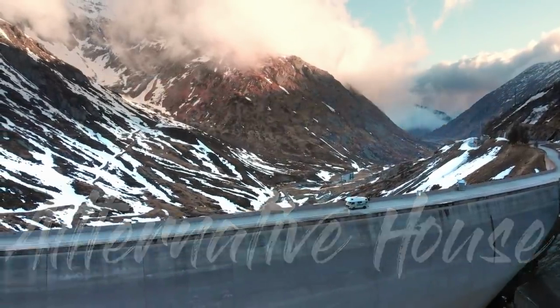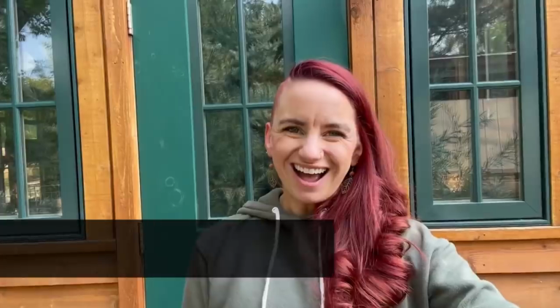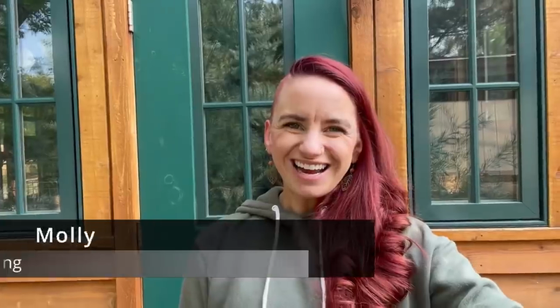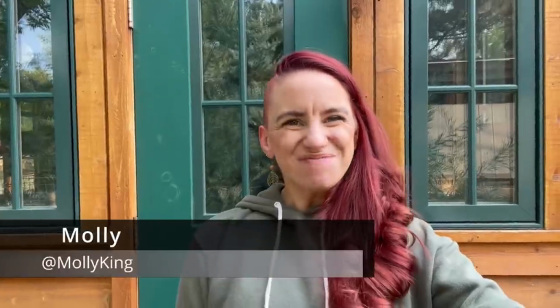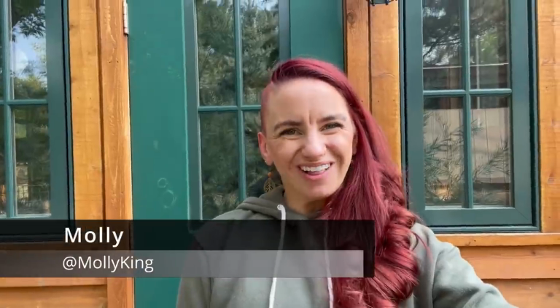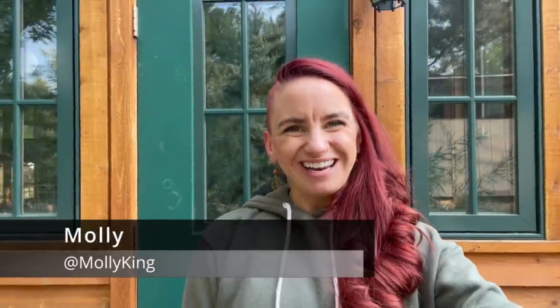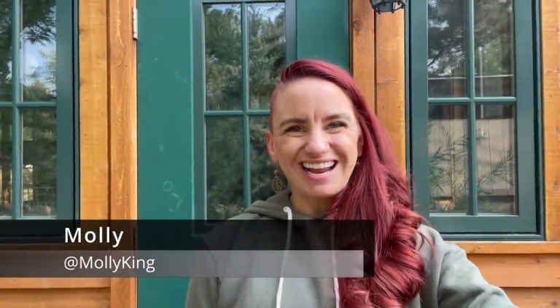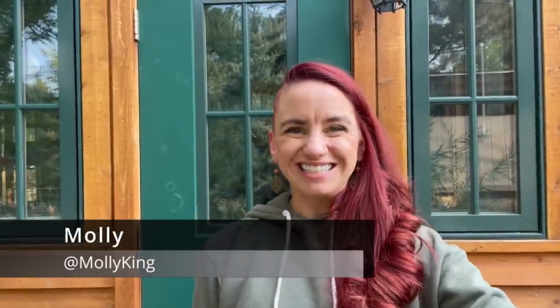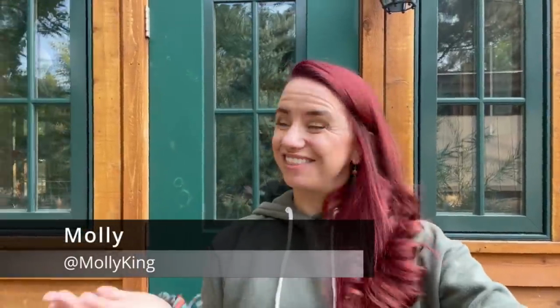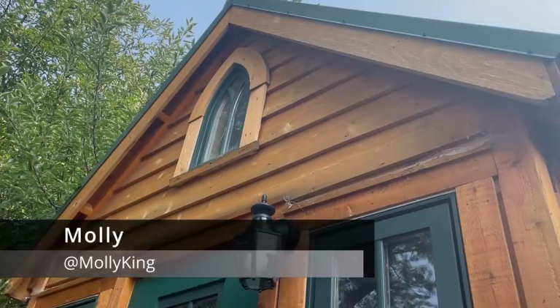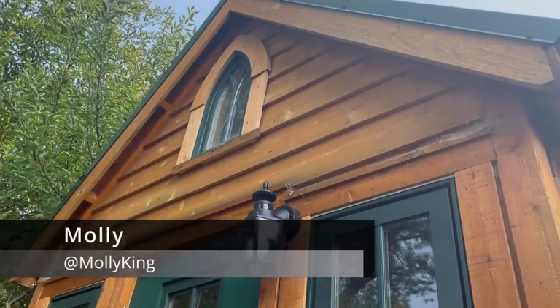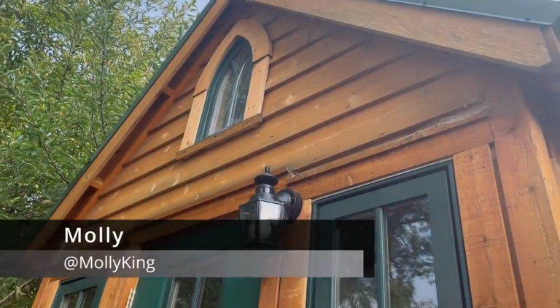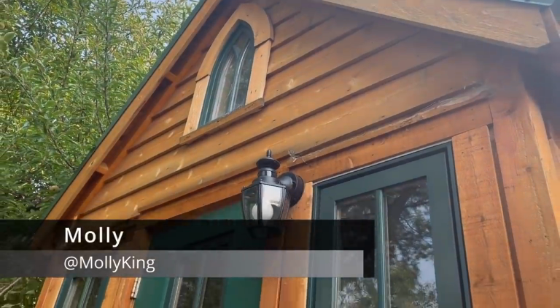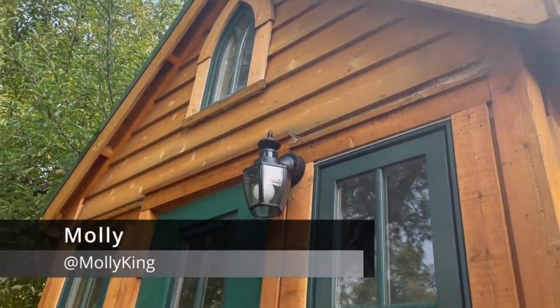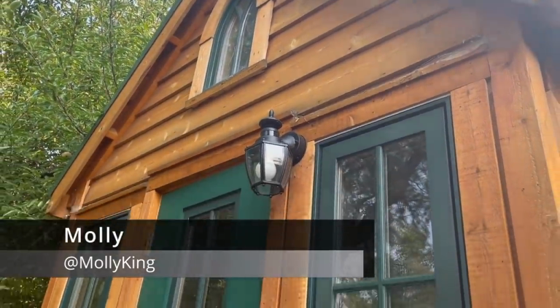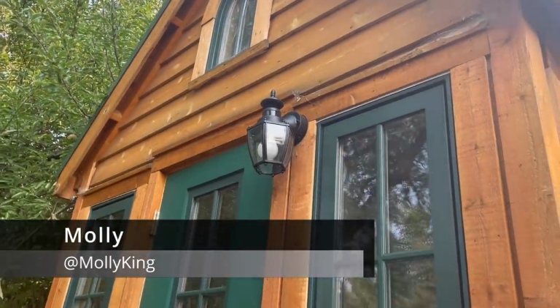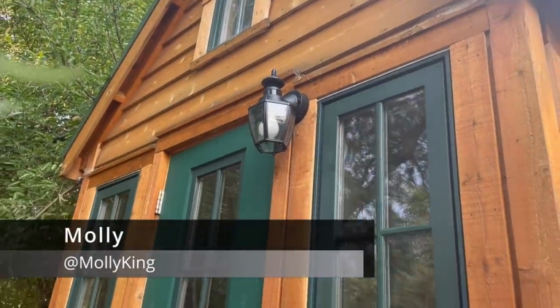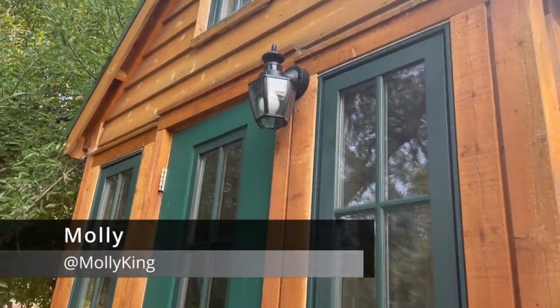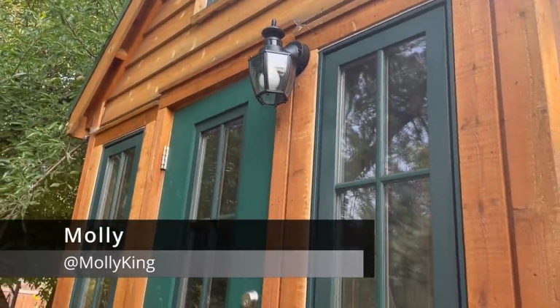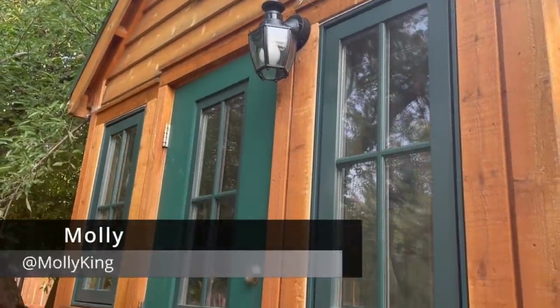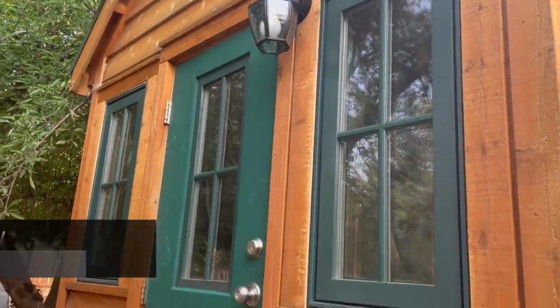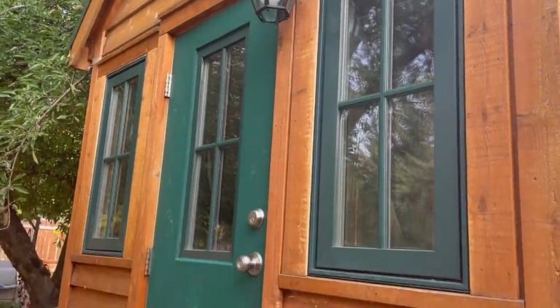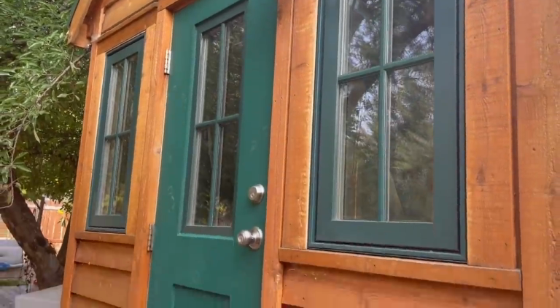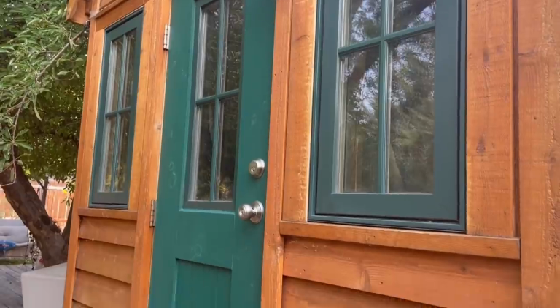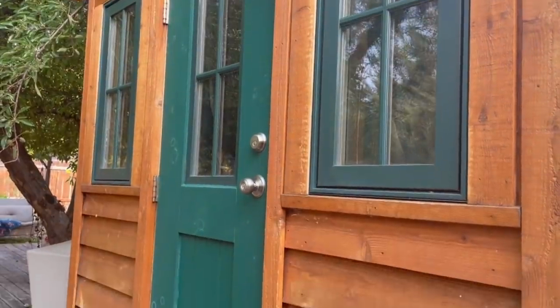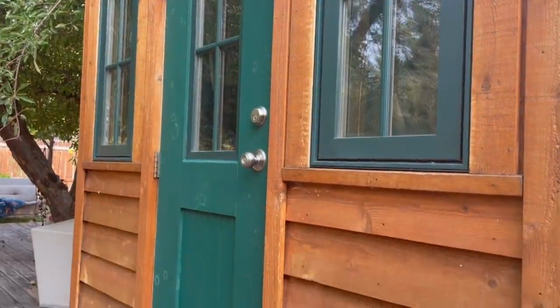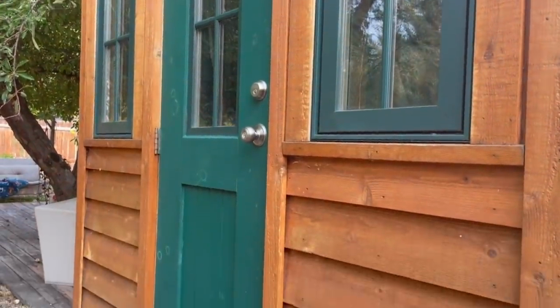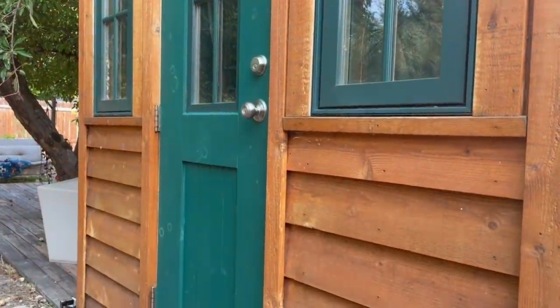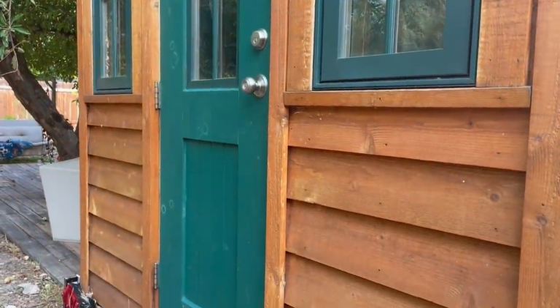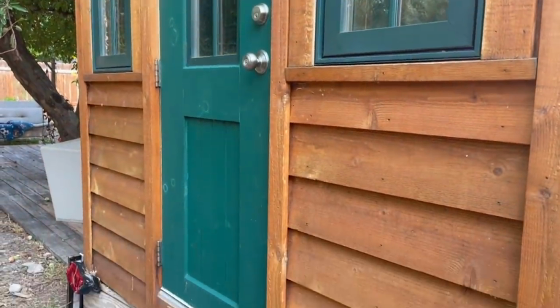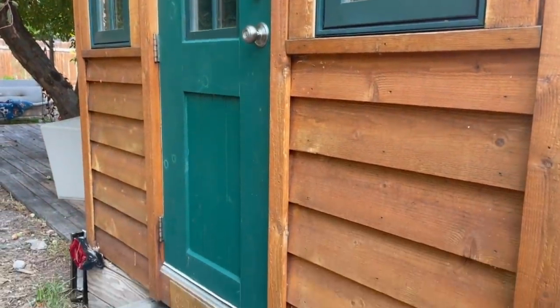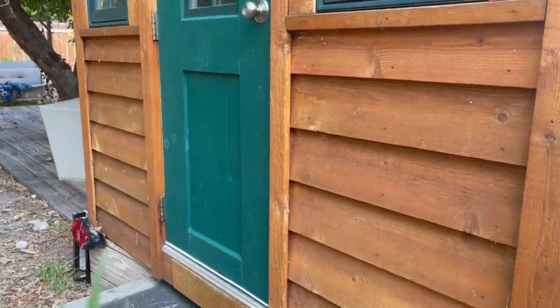Hi, I'm Molly and this is the 200 square foot tiny home where I've been living for the past two and a half years. Come on in.